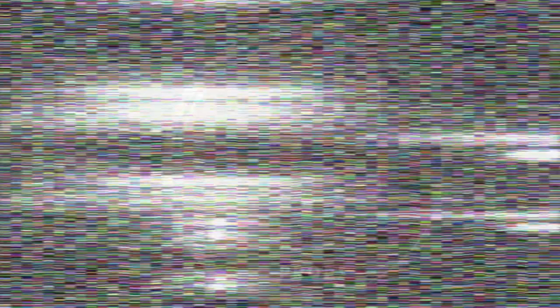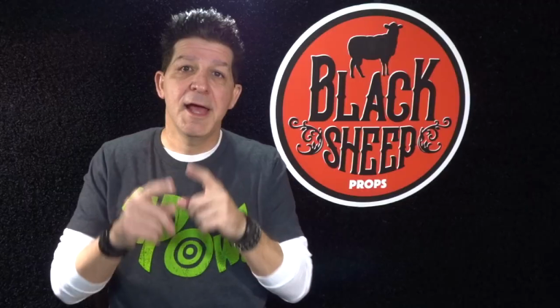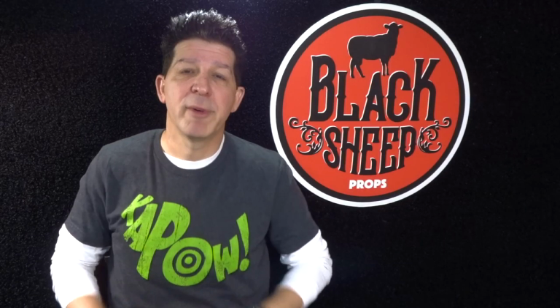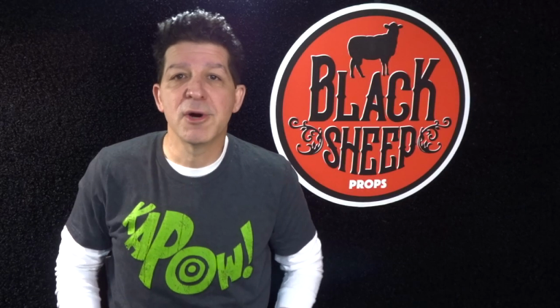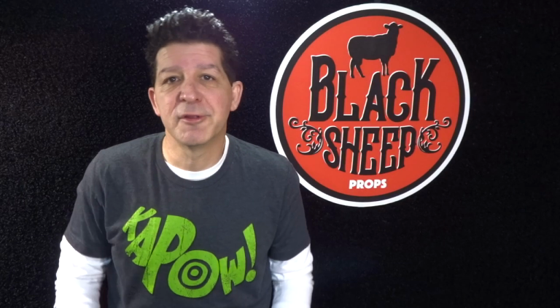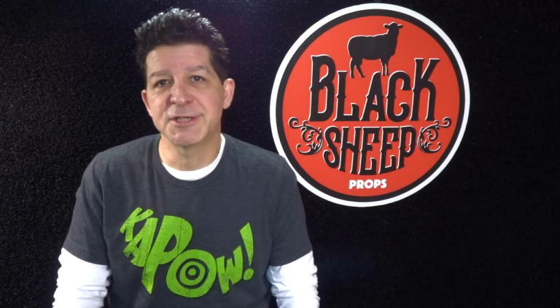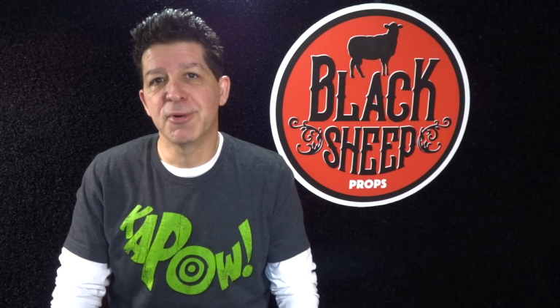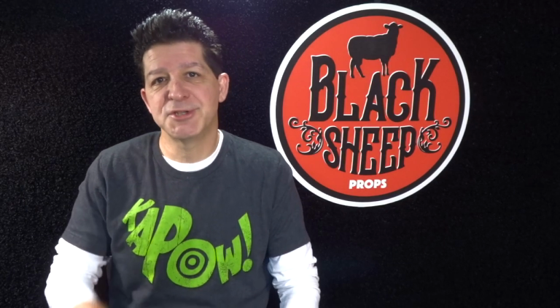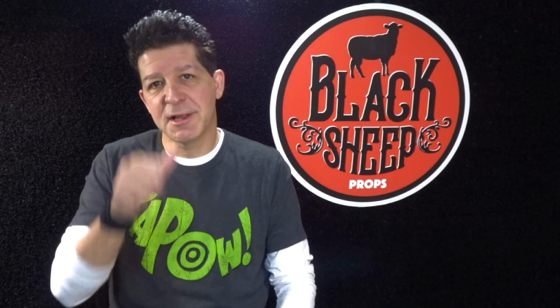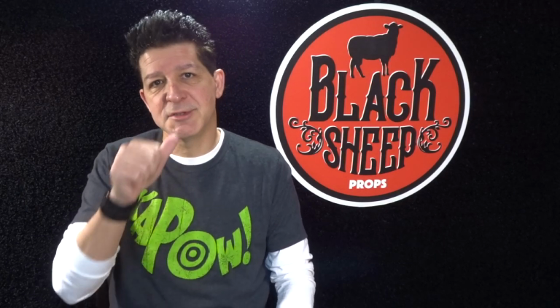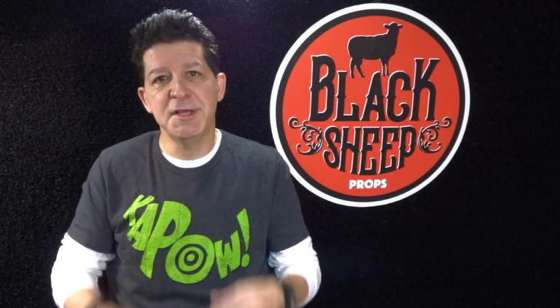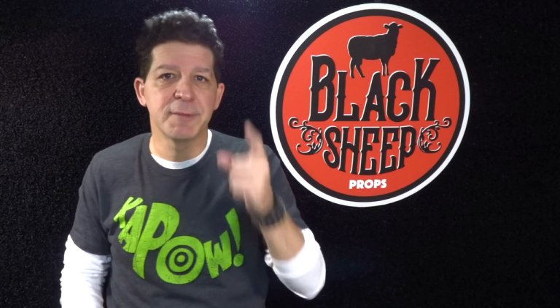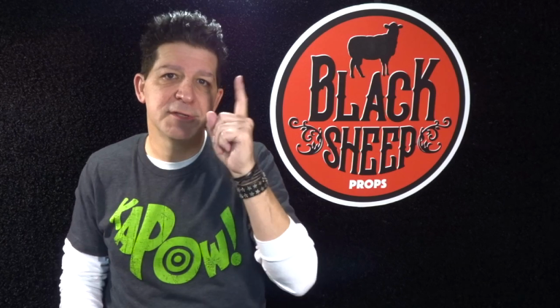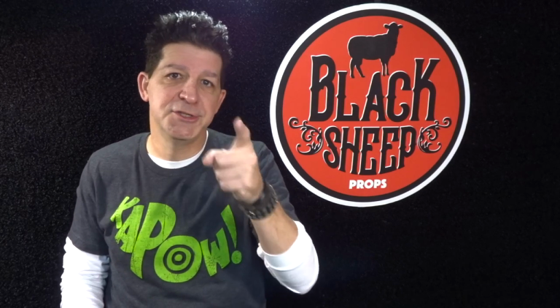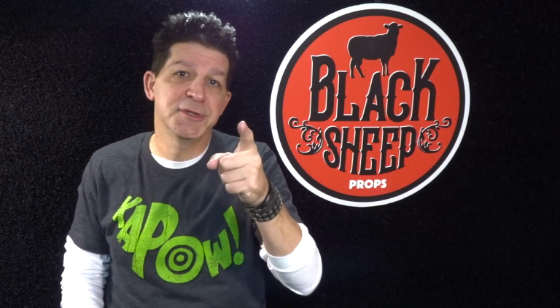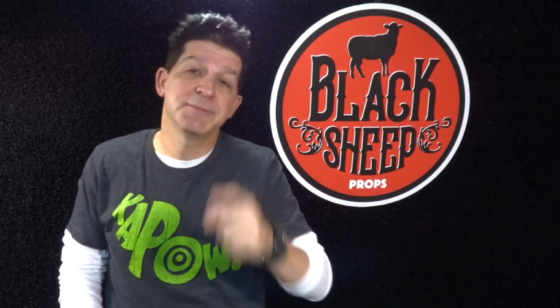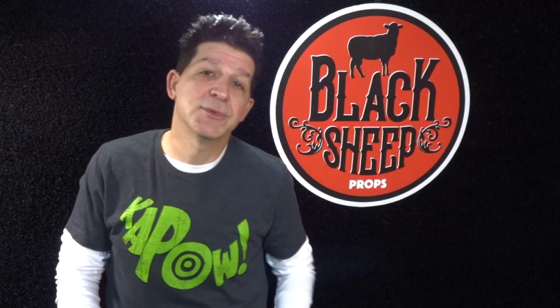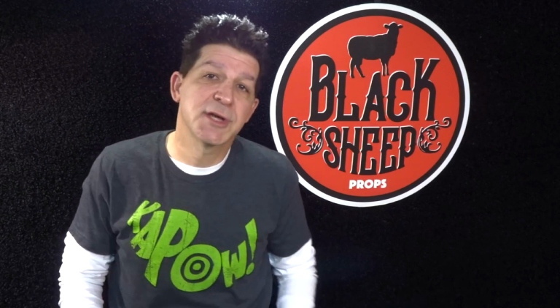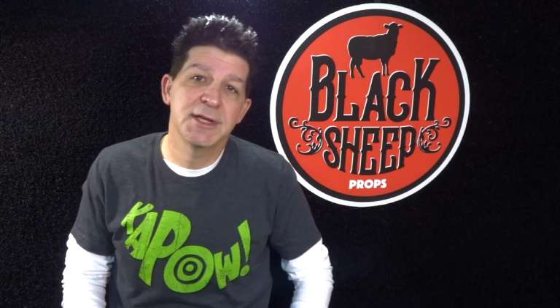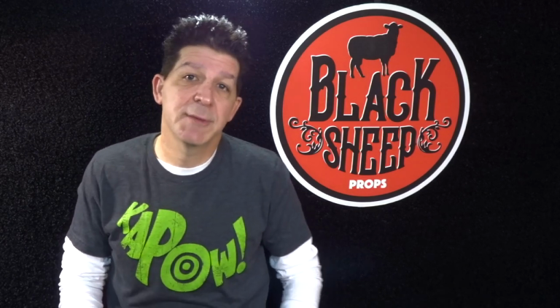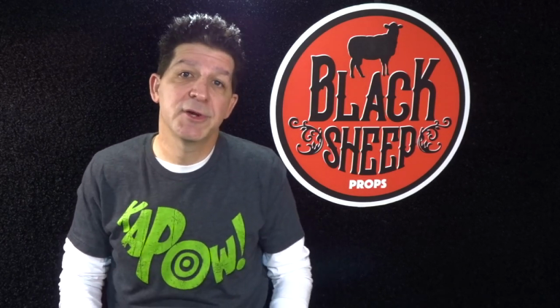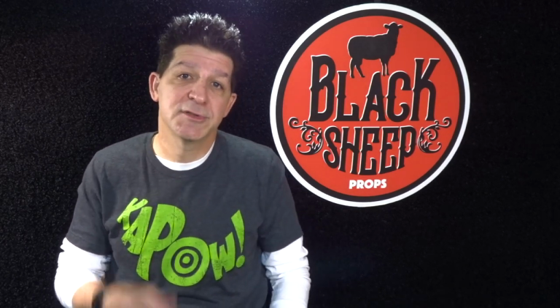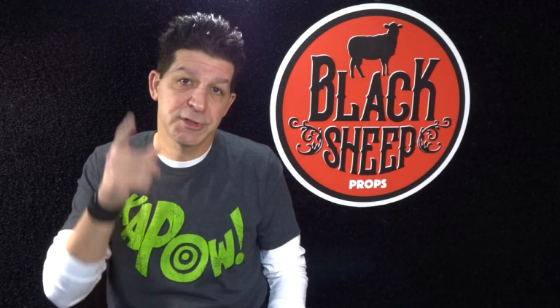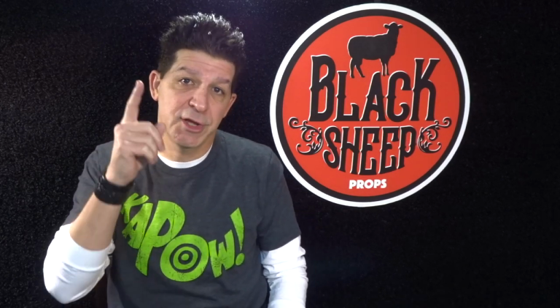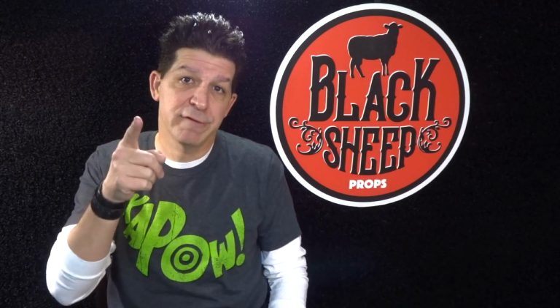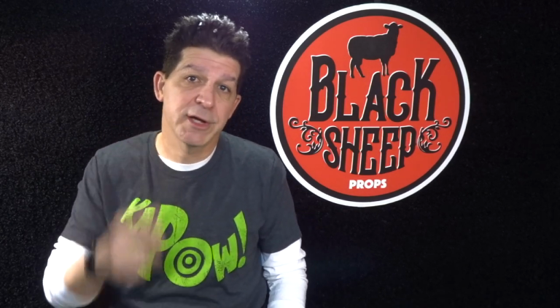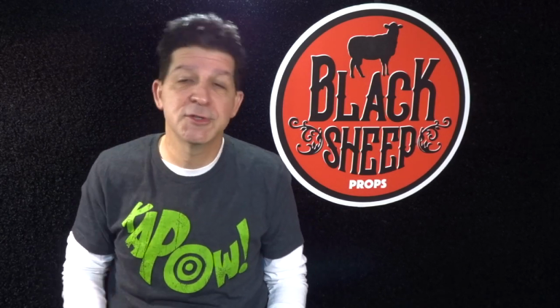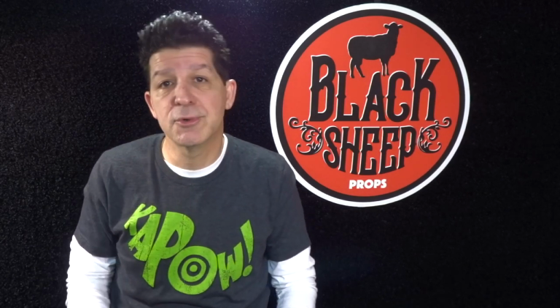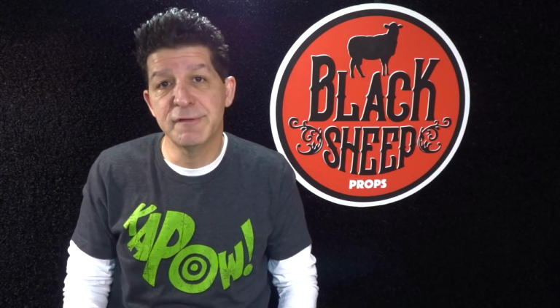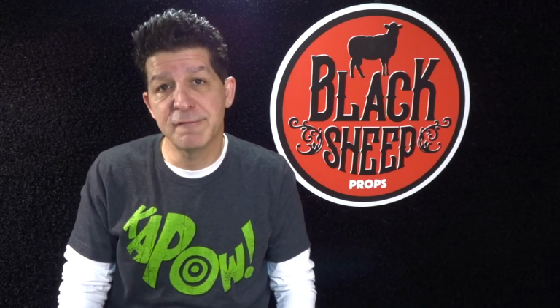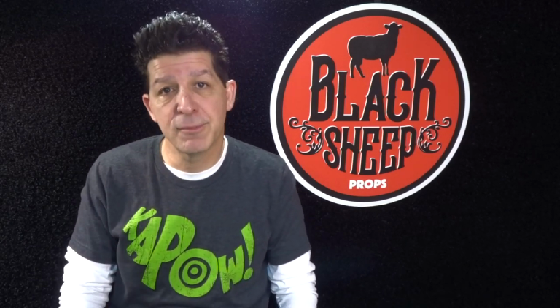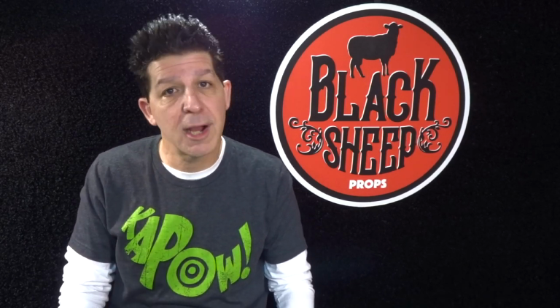Hey everybody, welcome to the Black Sheep Props channel. I'm Steve and I'm here to teach you the tips, tools, techniques, and materials for building your very own super cool EVA foam props.